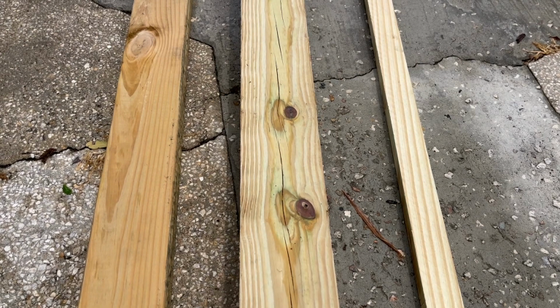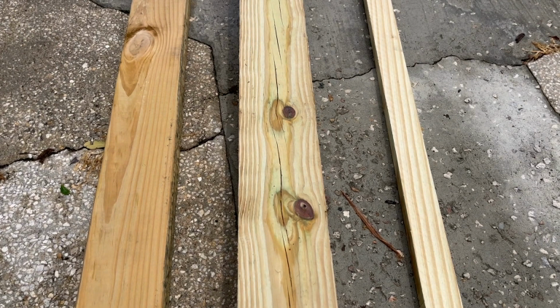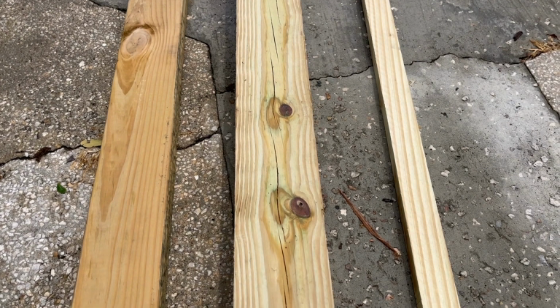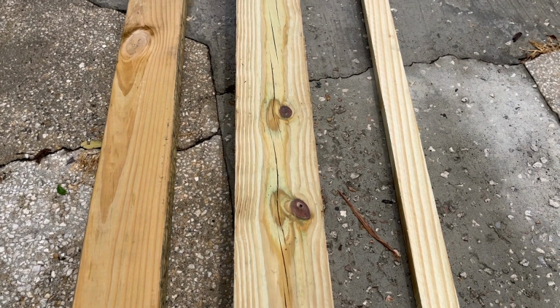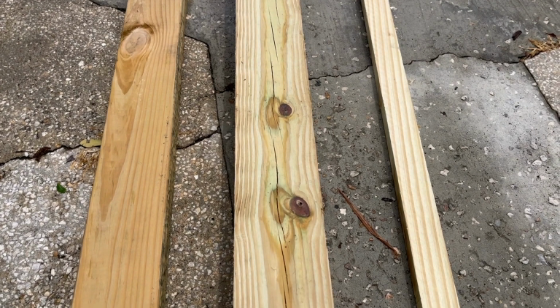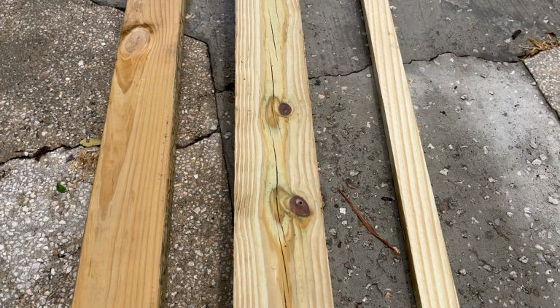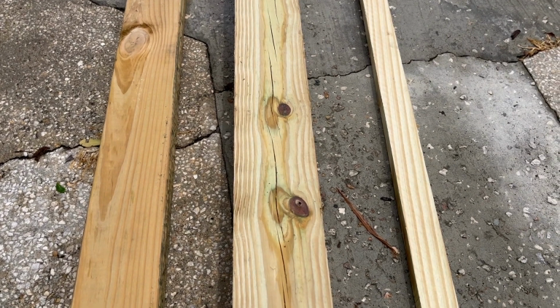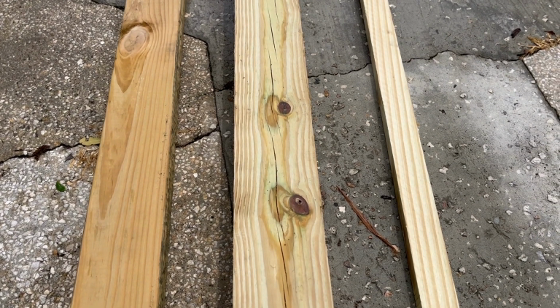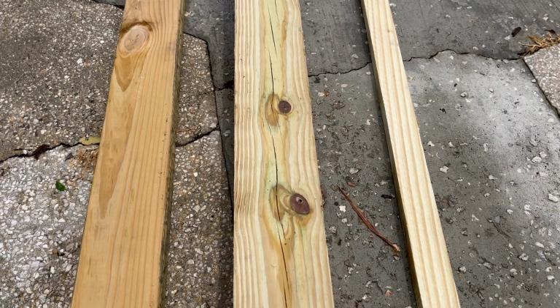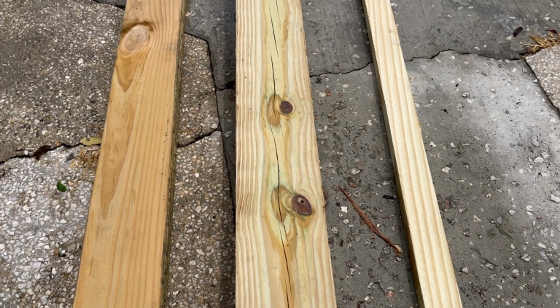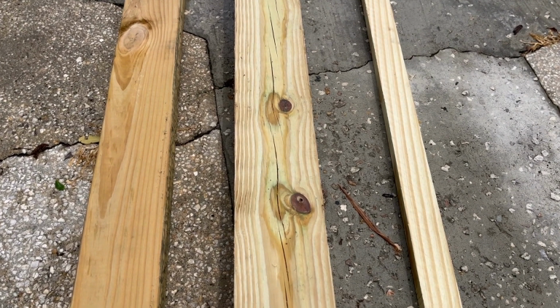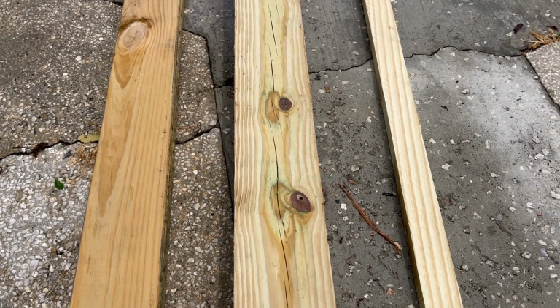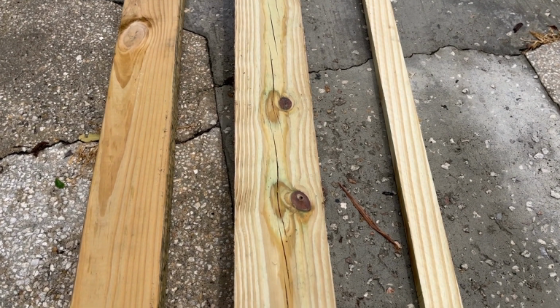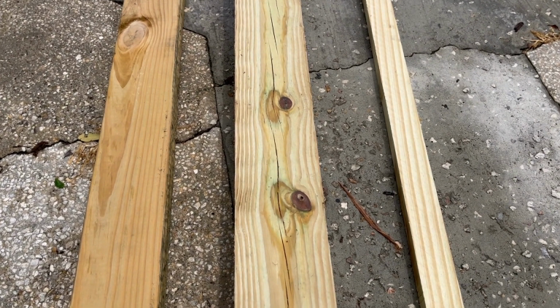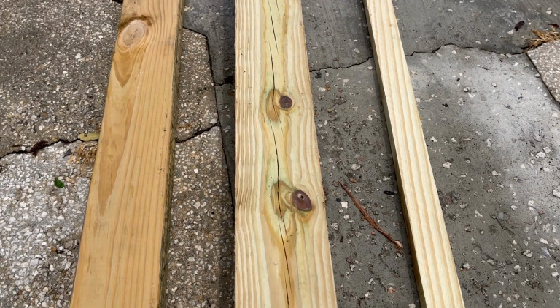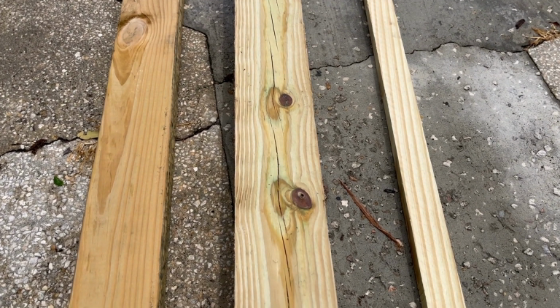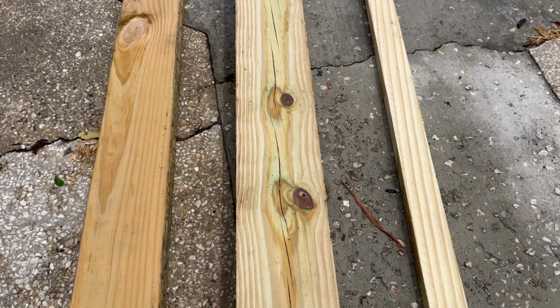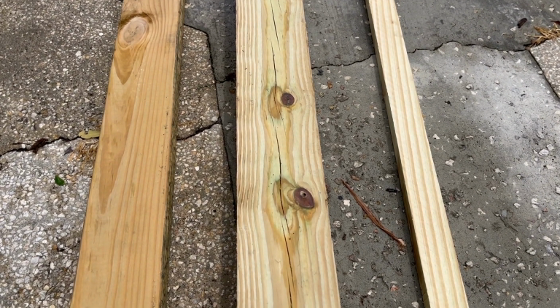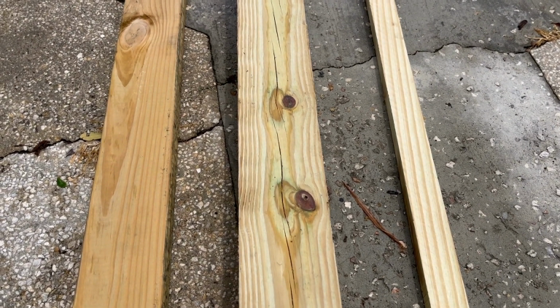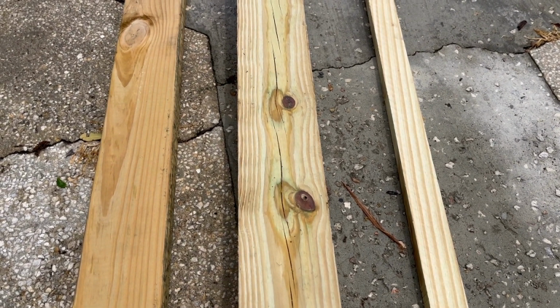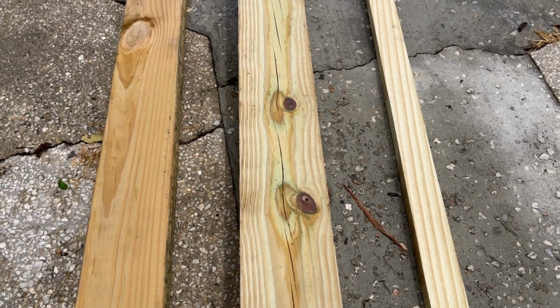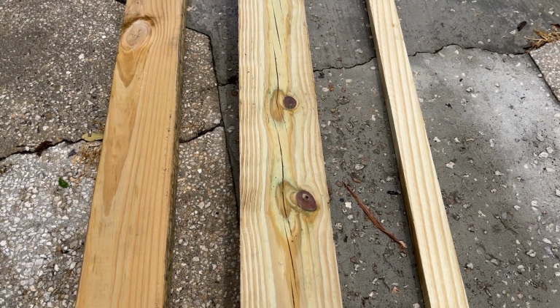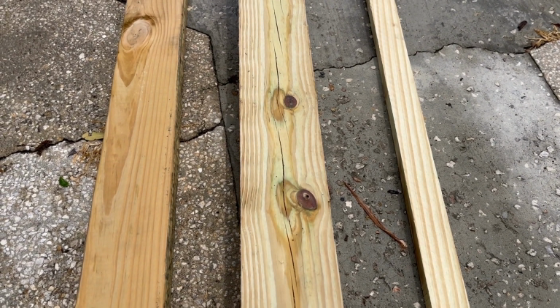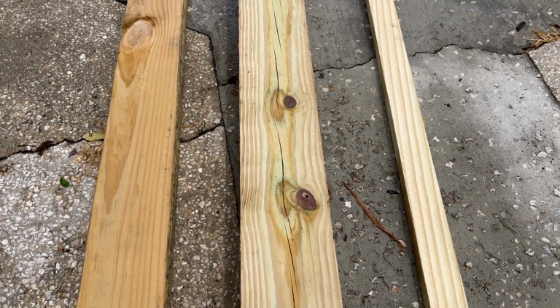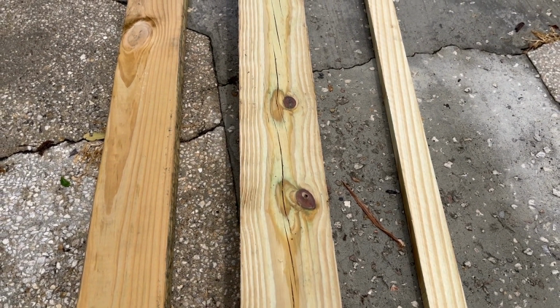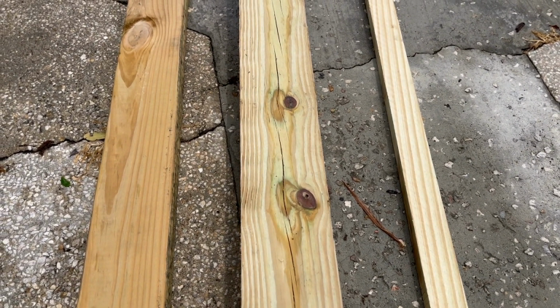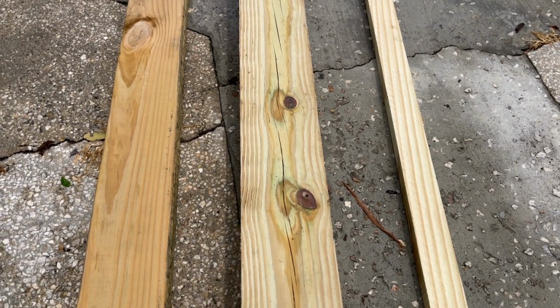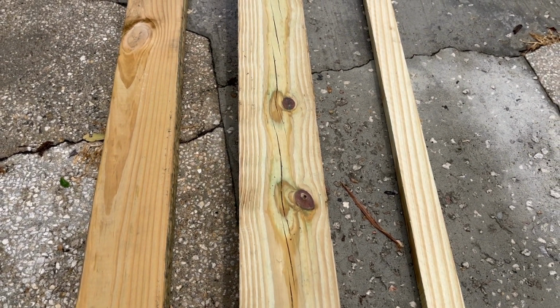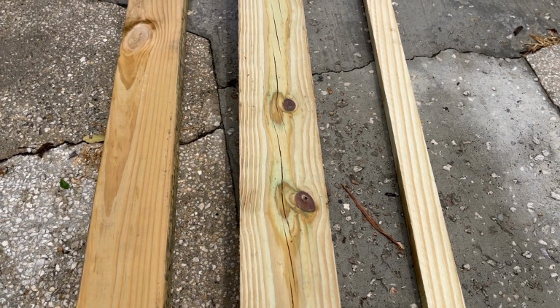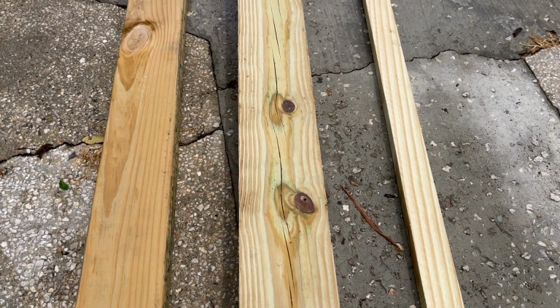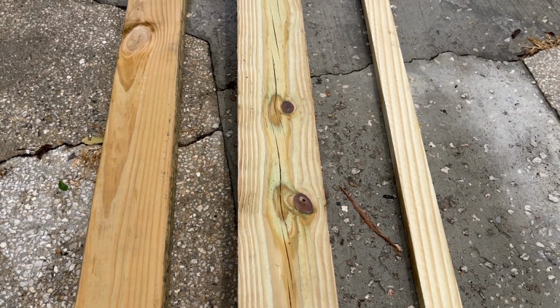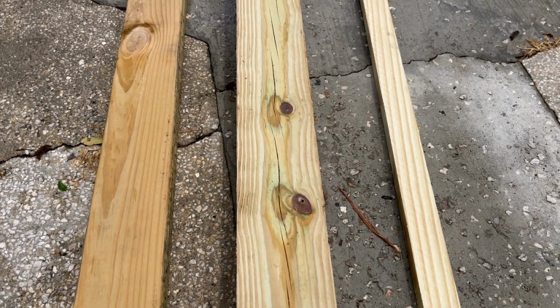What's going on everybody? I wanted to give a quick tip when doing any sort of exterior wood staining project.